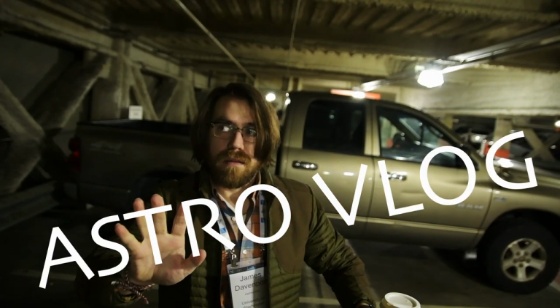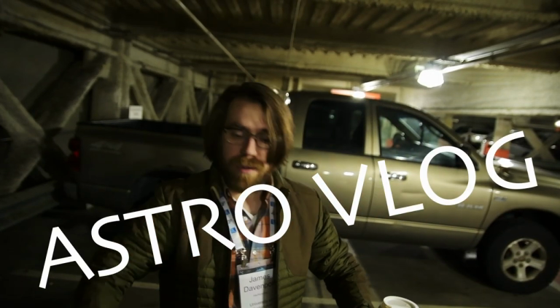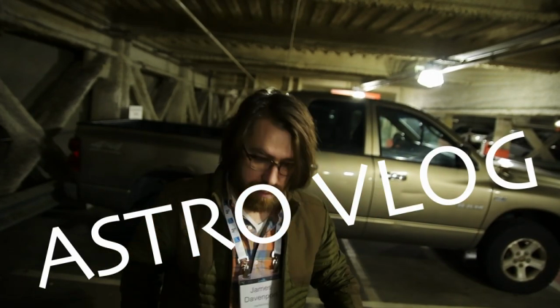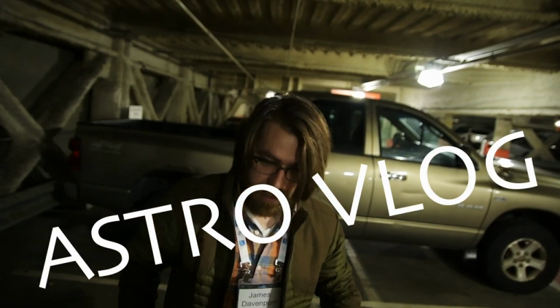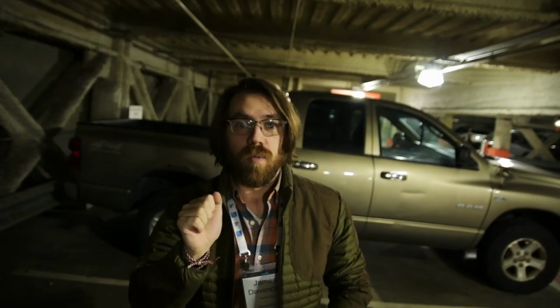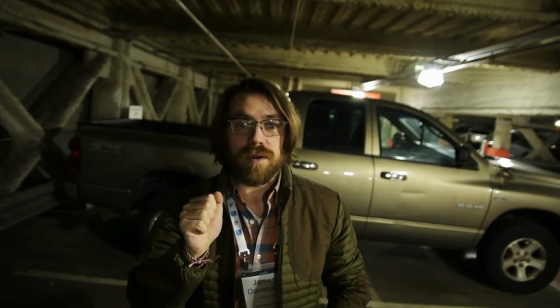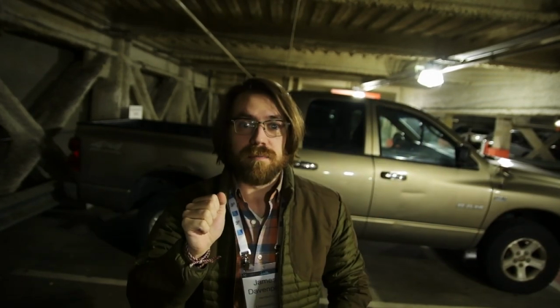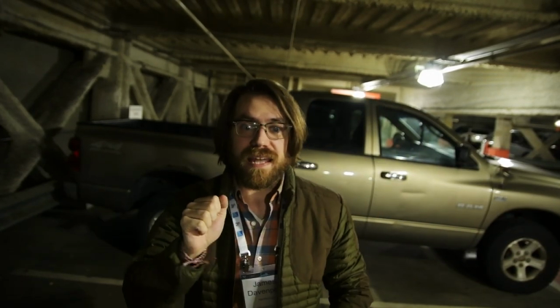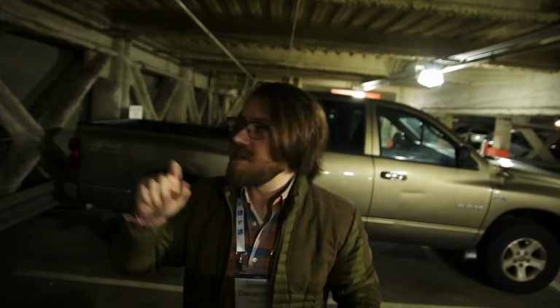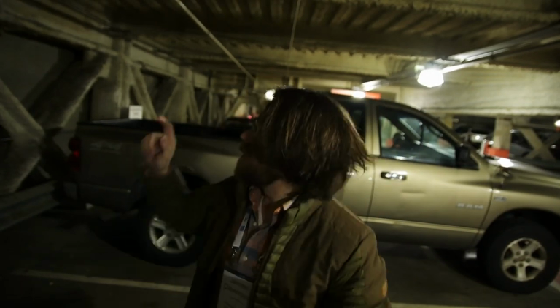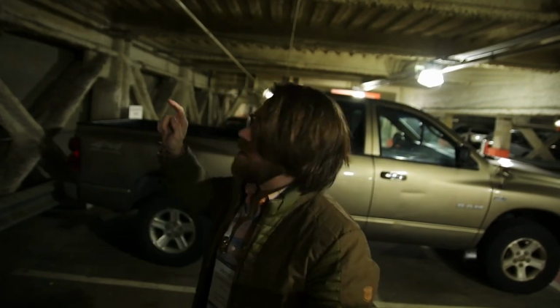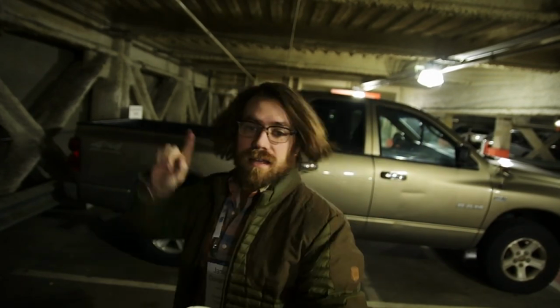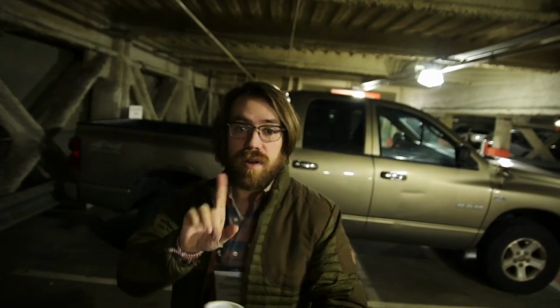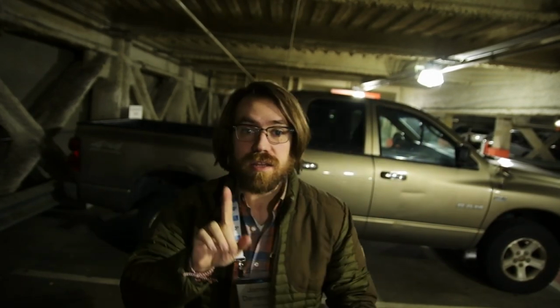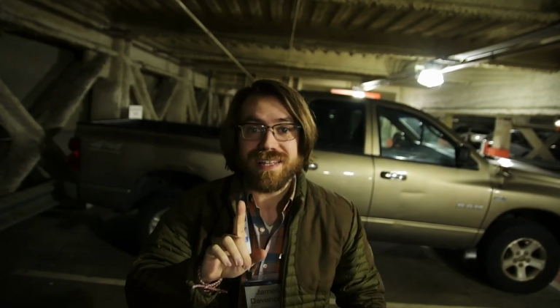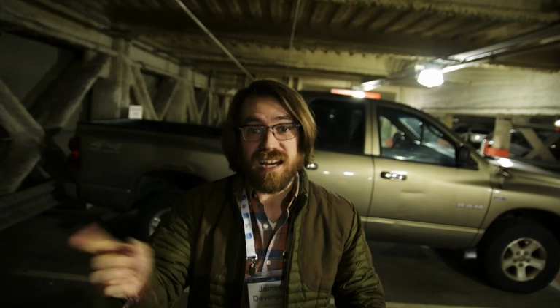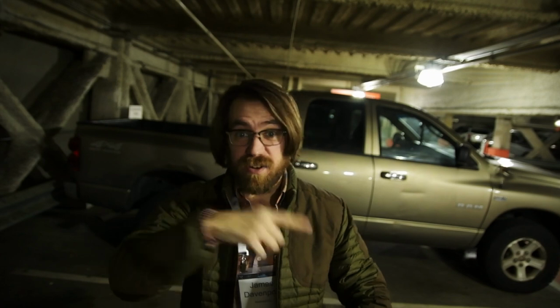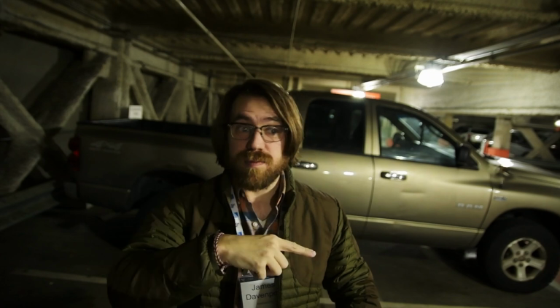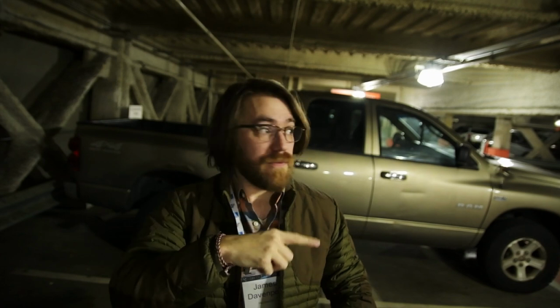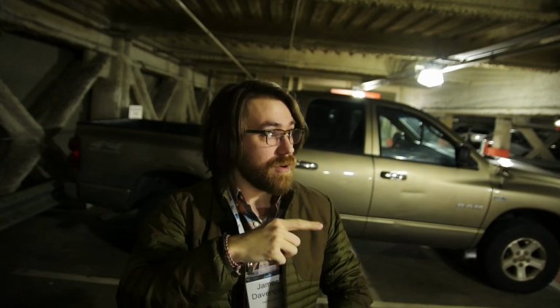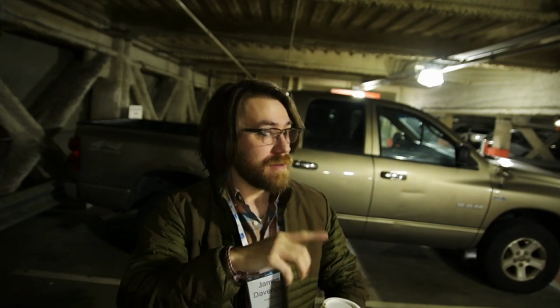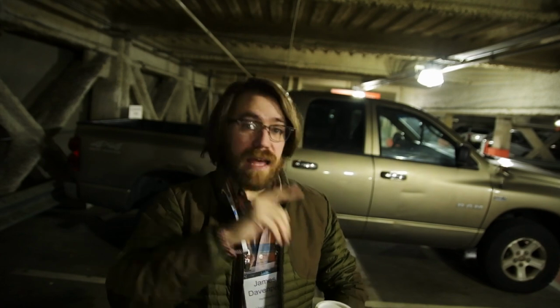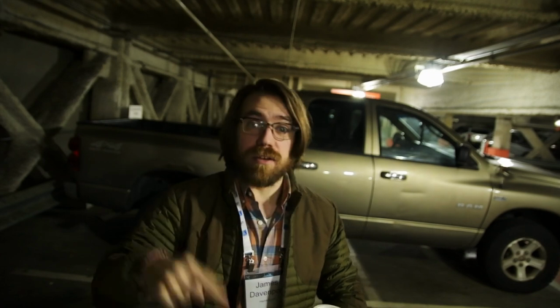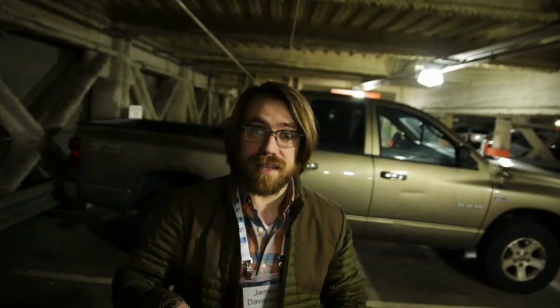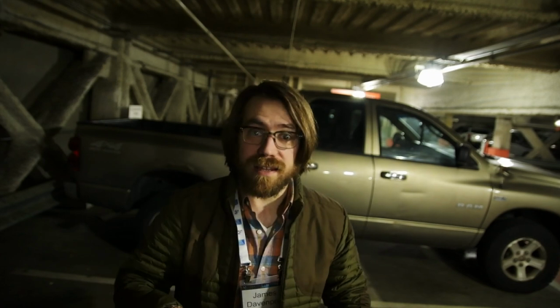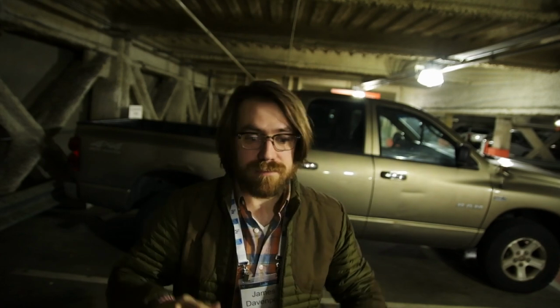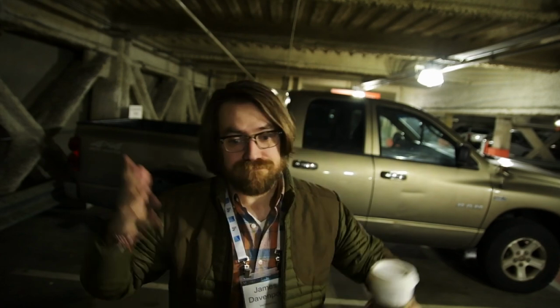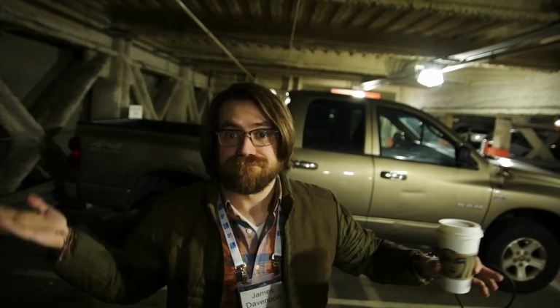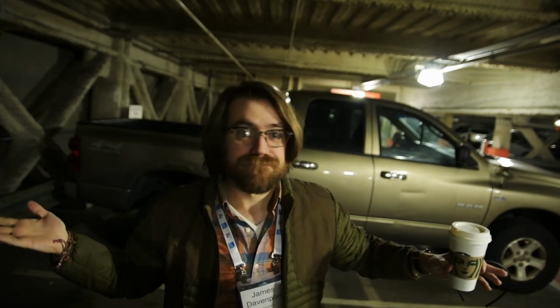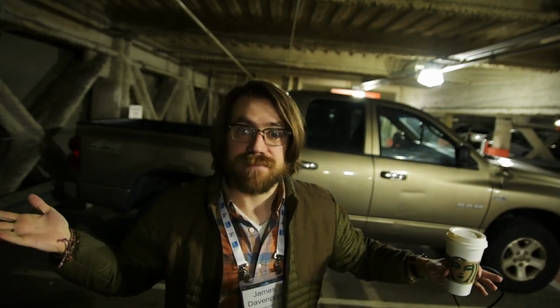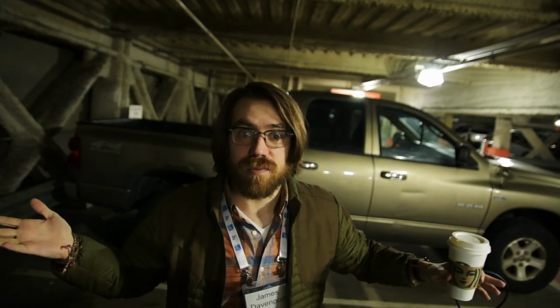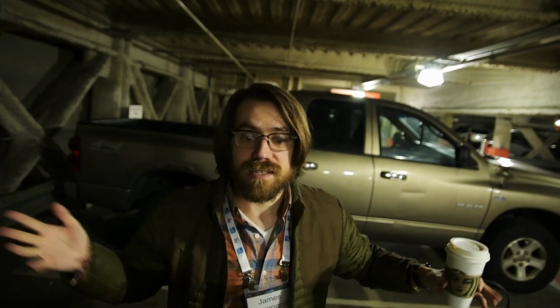There we go. Welcome to Monday. I'm running a little bit late — I forgot some stuff at home, had to go back and get it. That's the way it is.